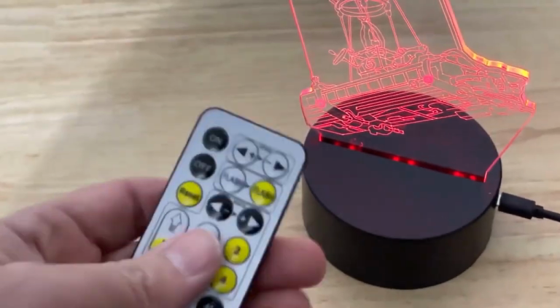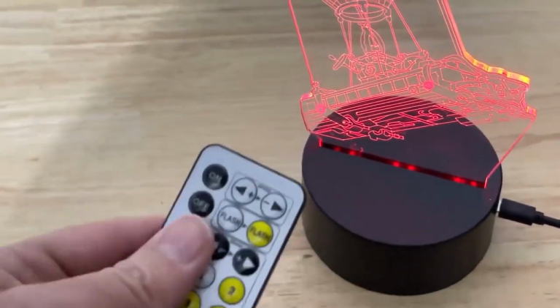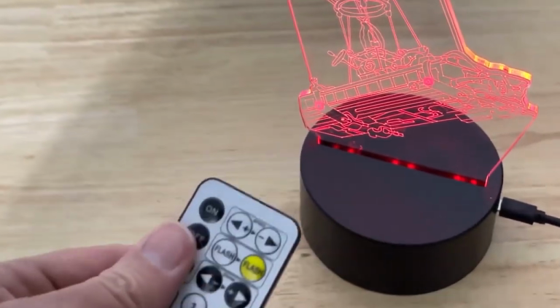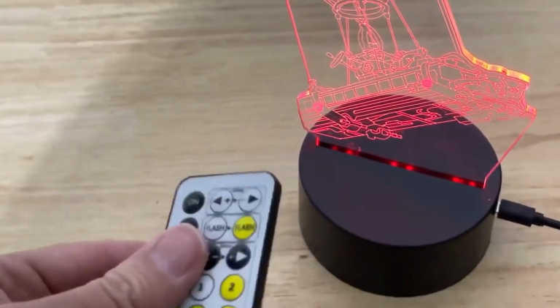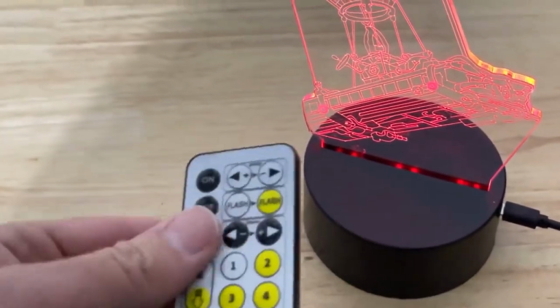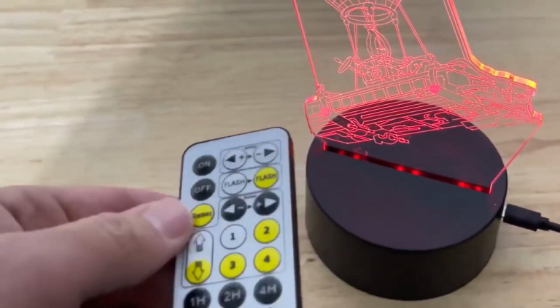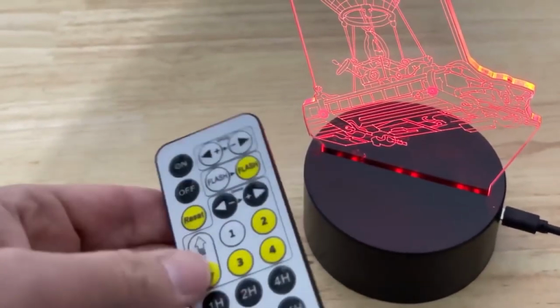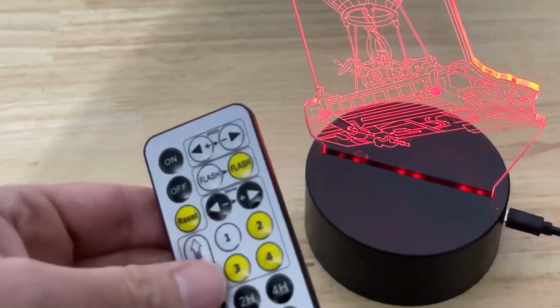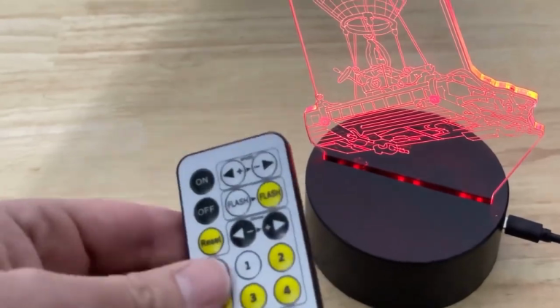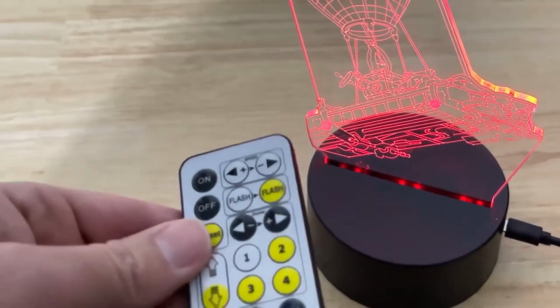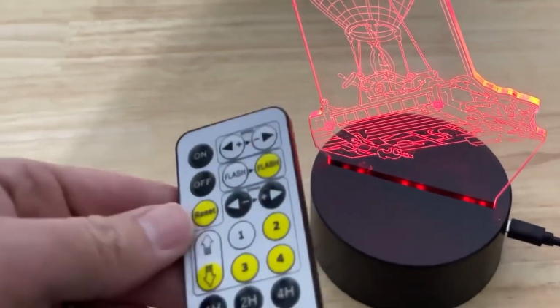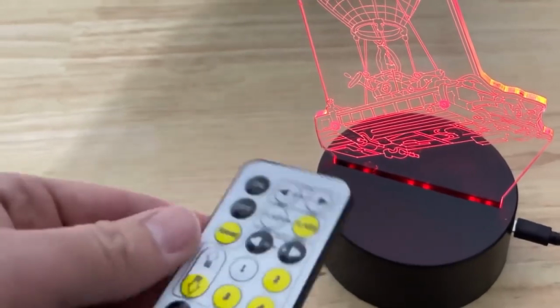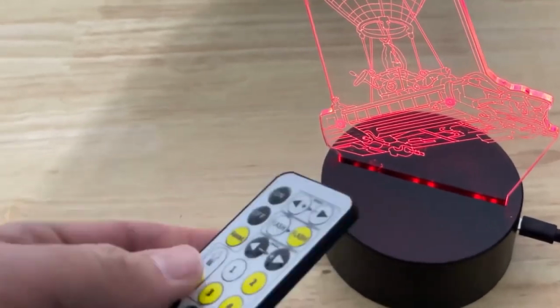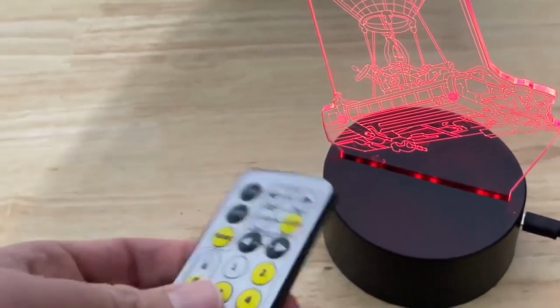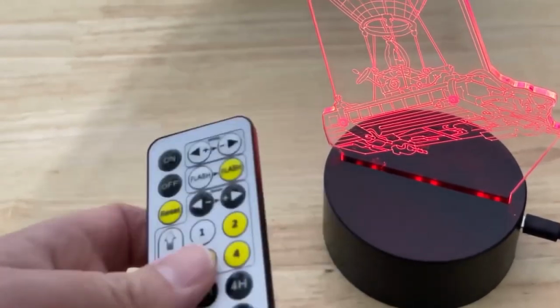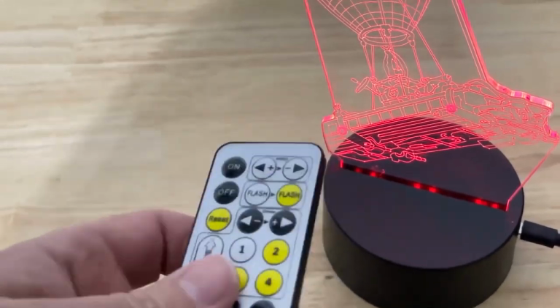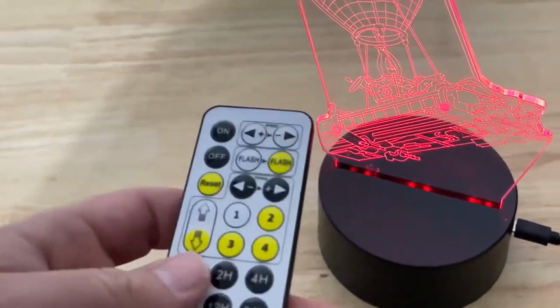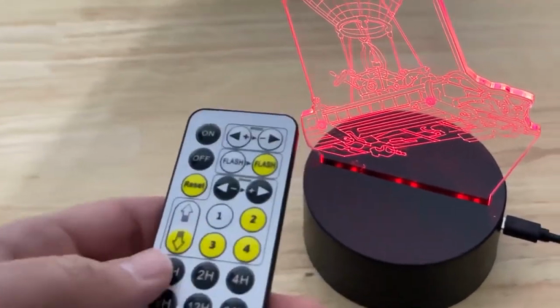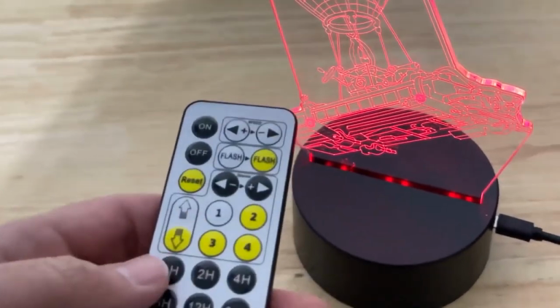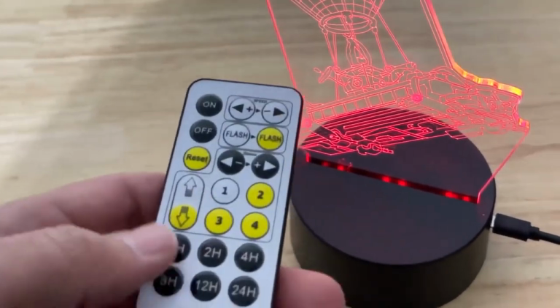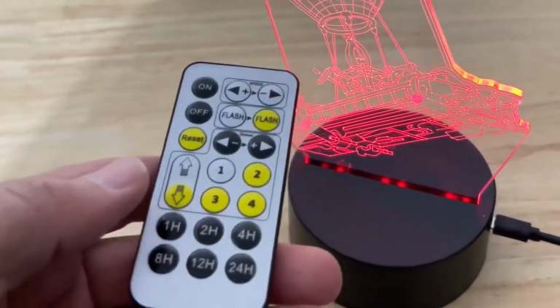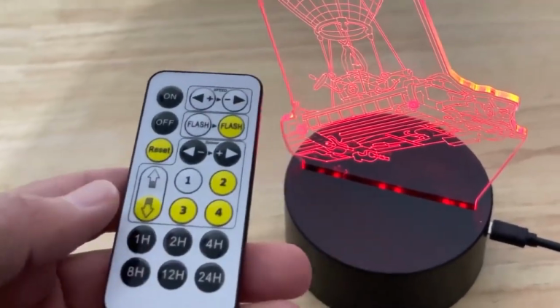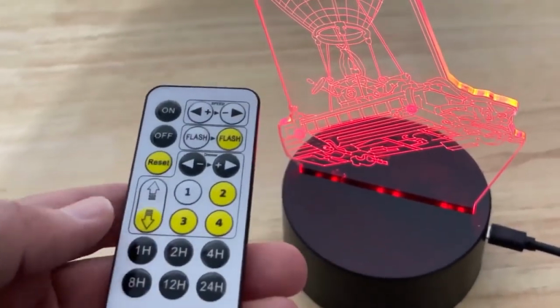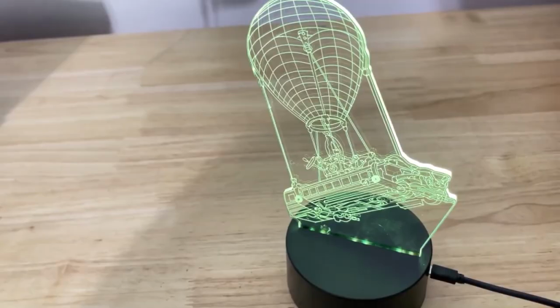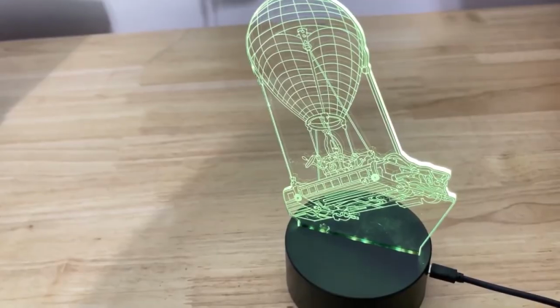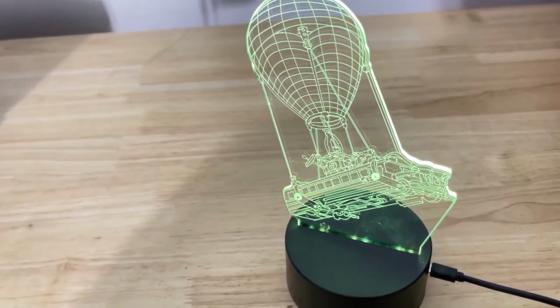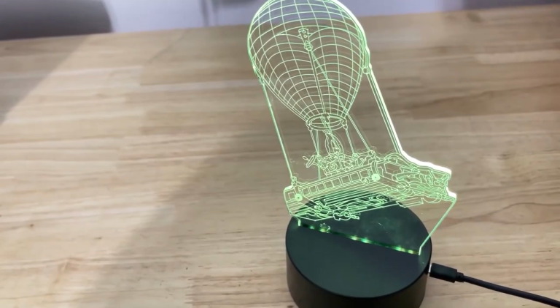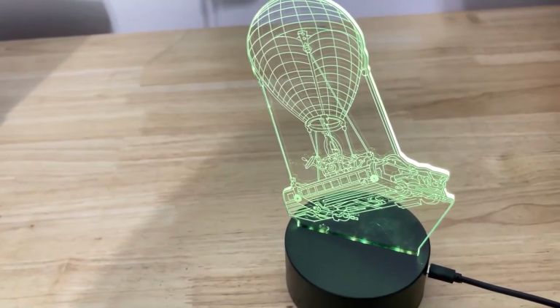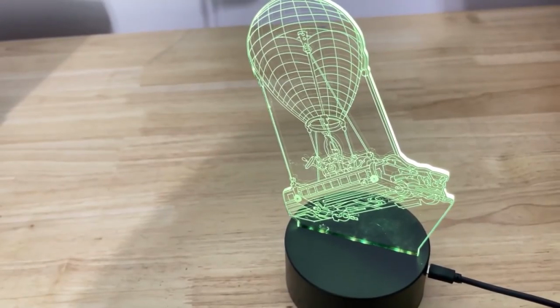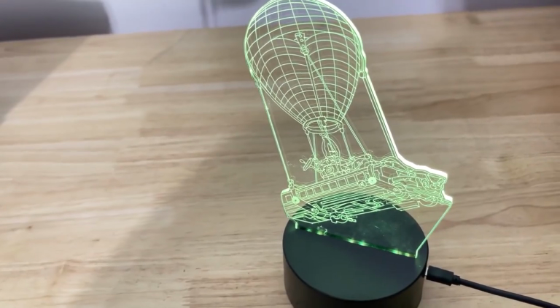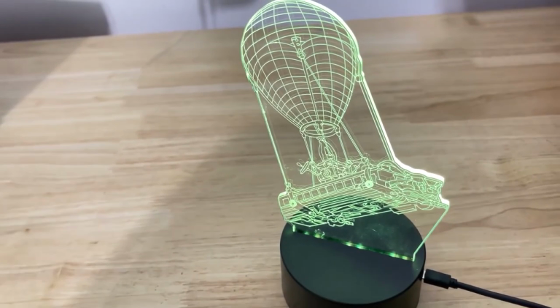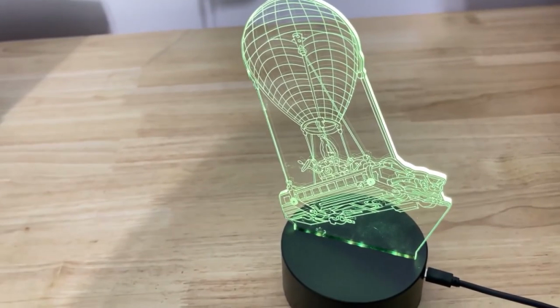The color options include red, green, blue, yellow, cyan, pink, and white.